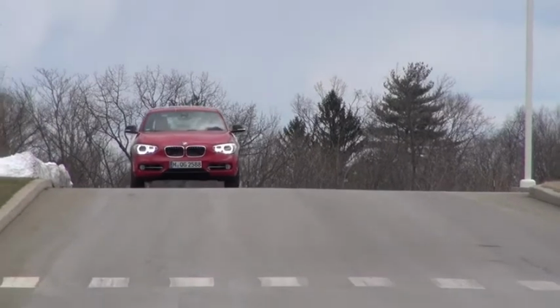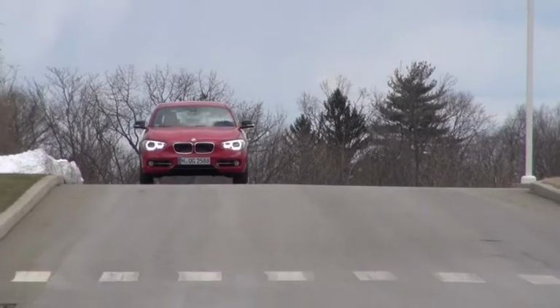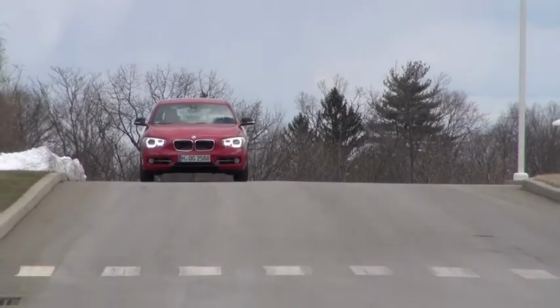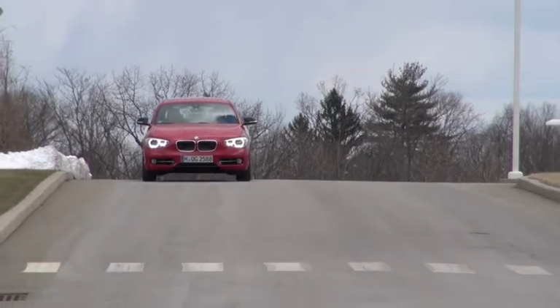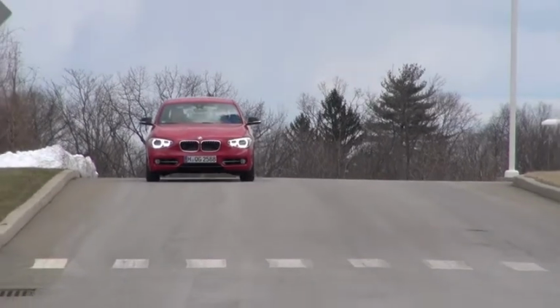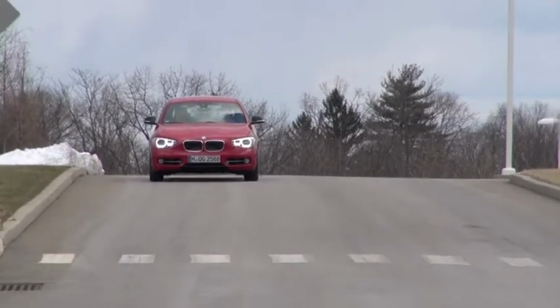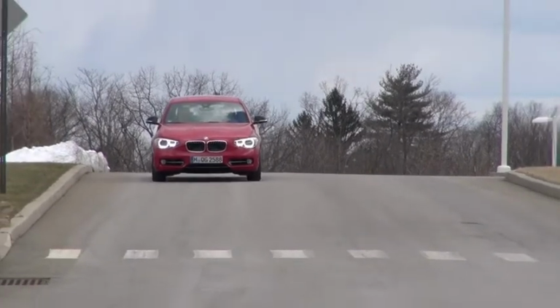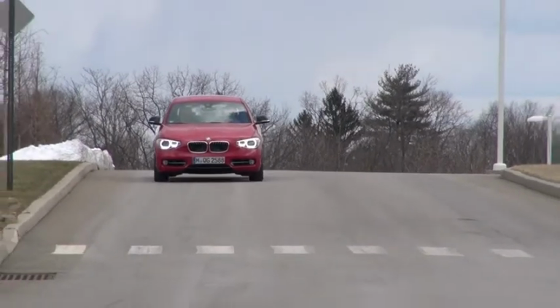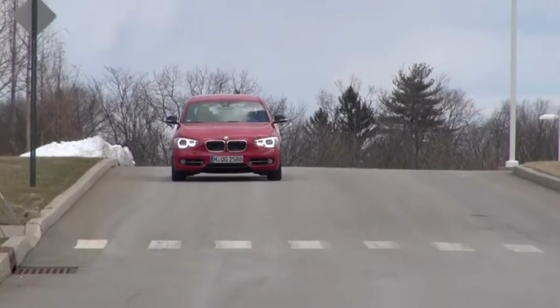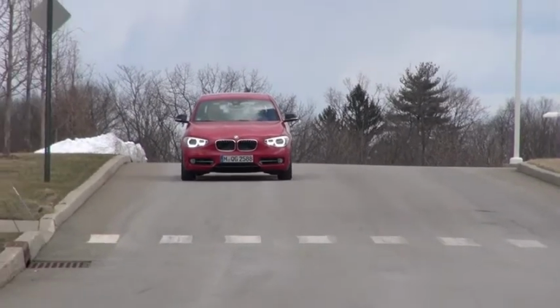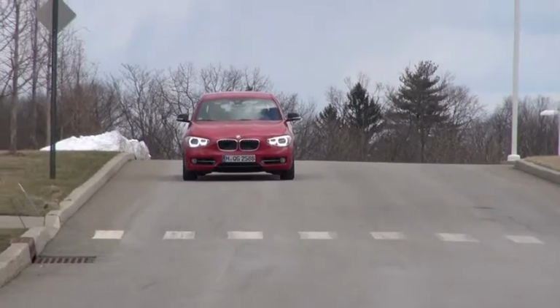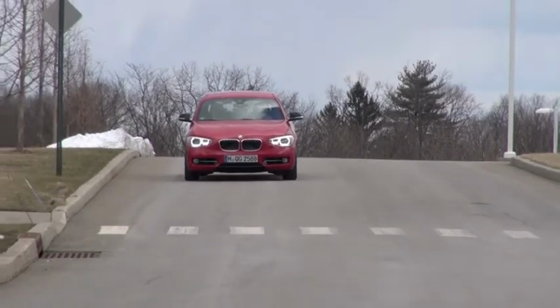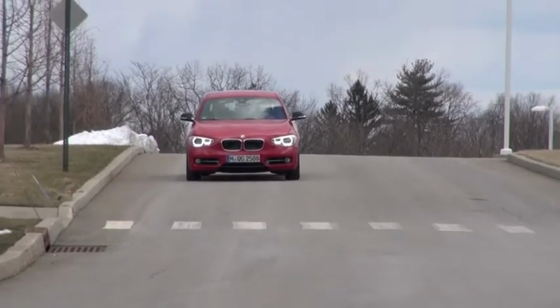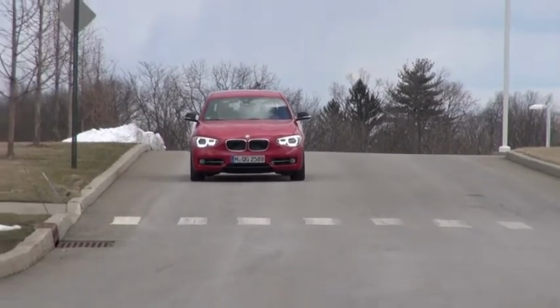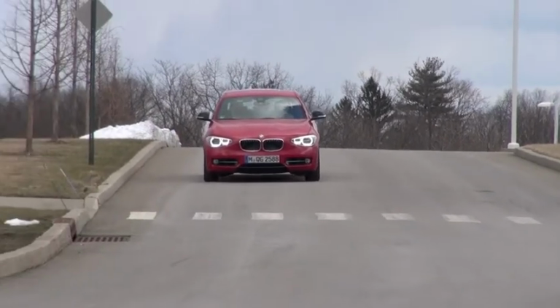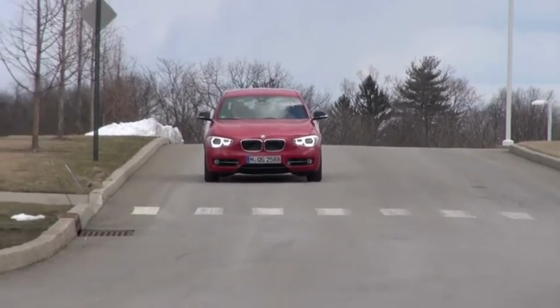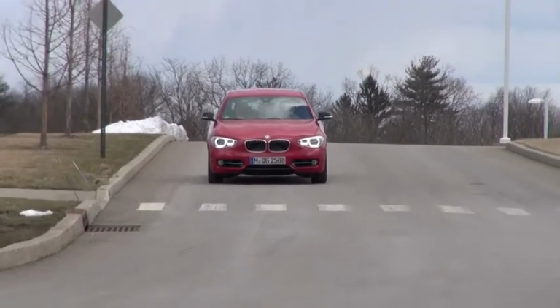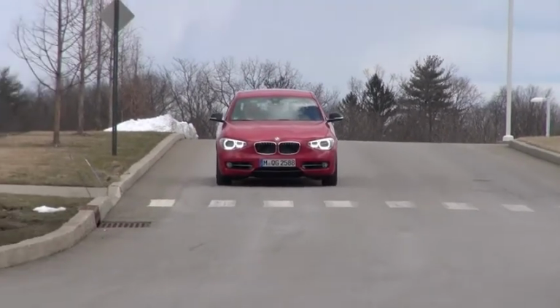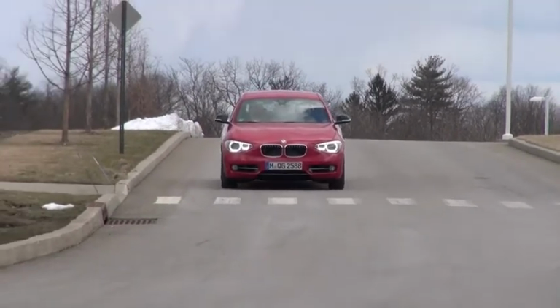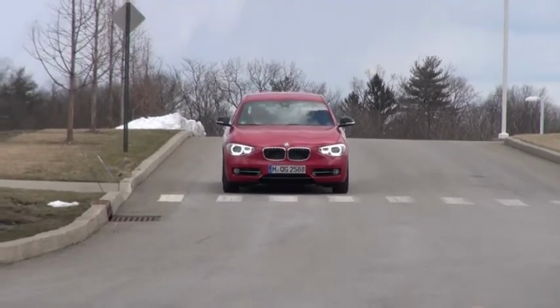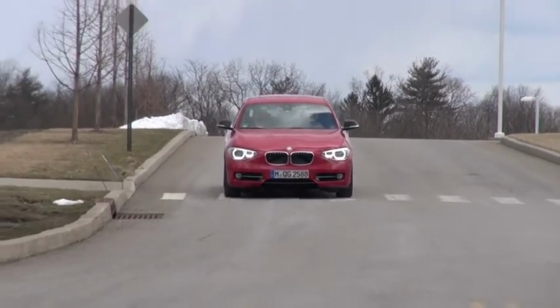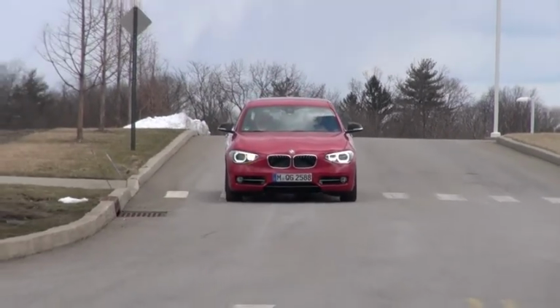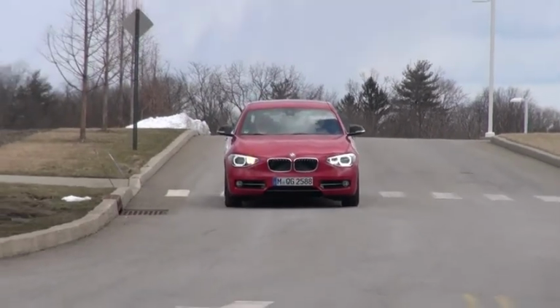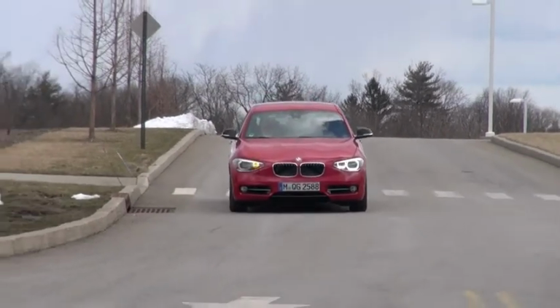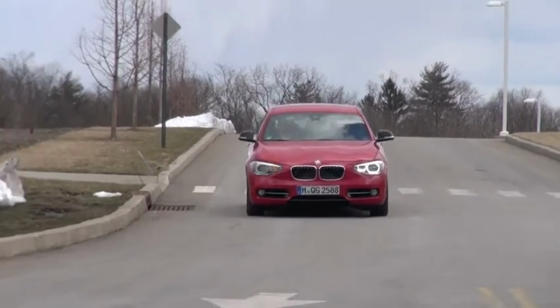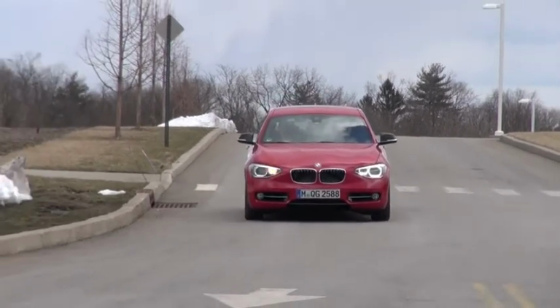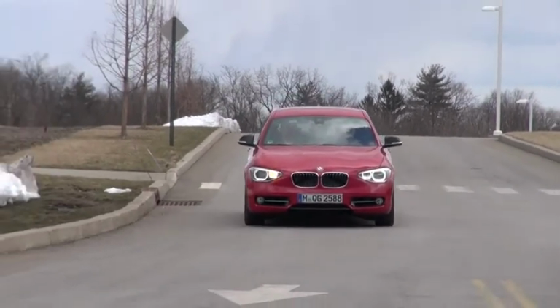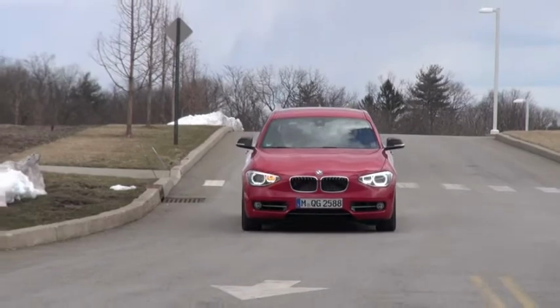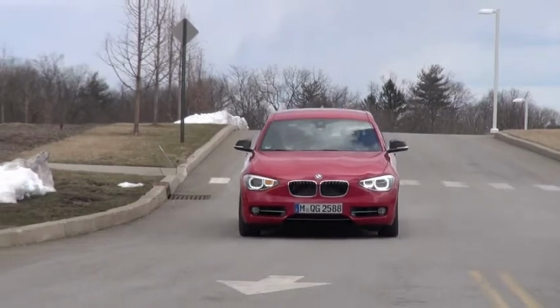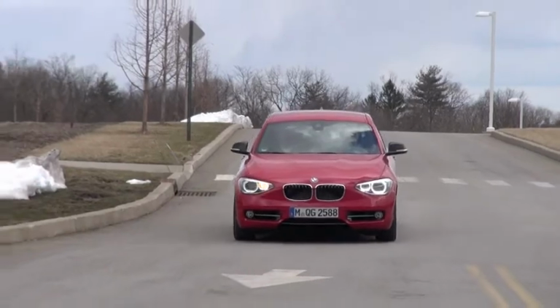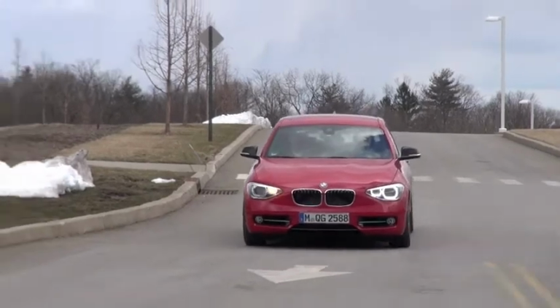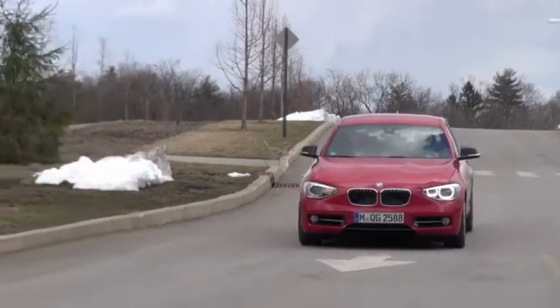Now you're driving comfortably — it's smooth, the NVH is quite good.